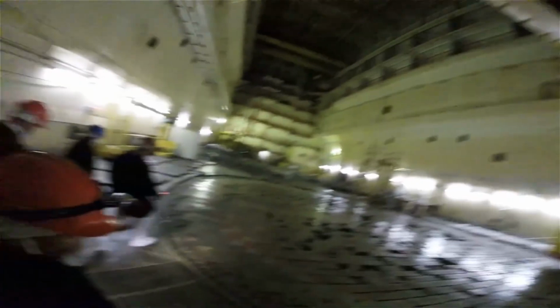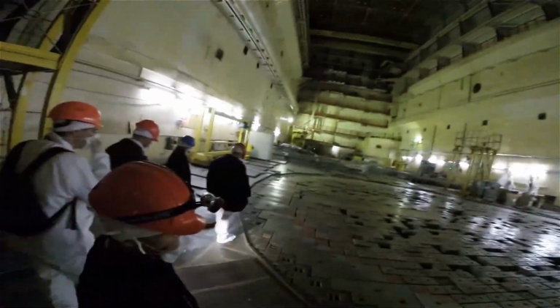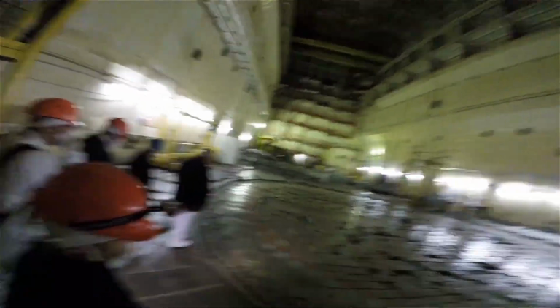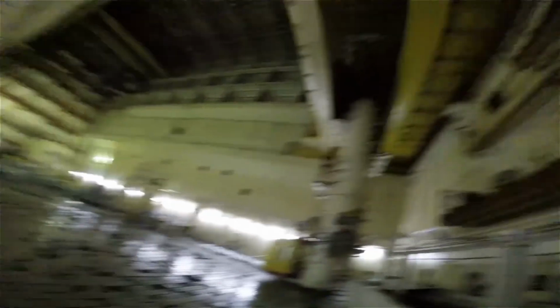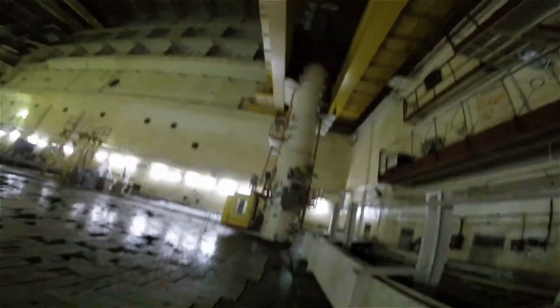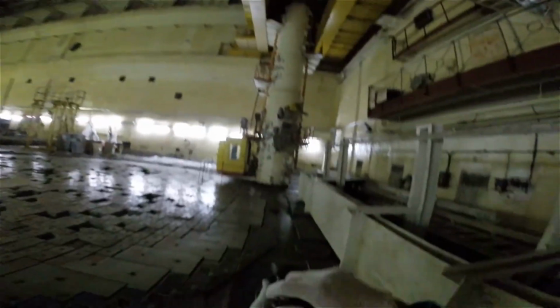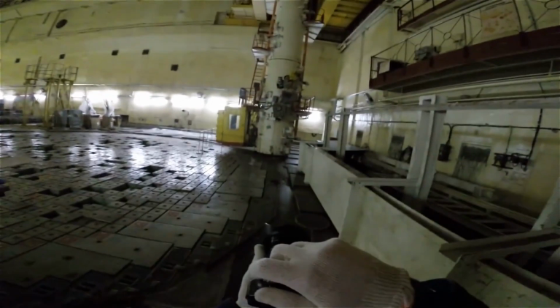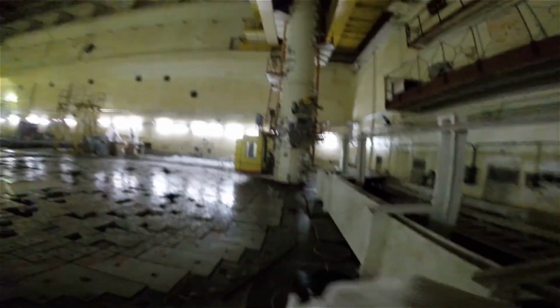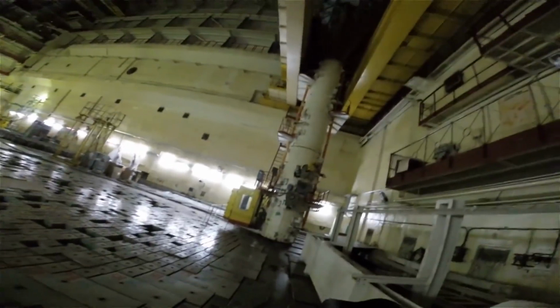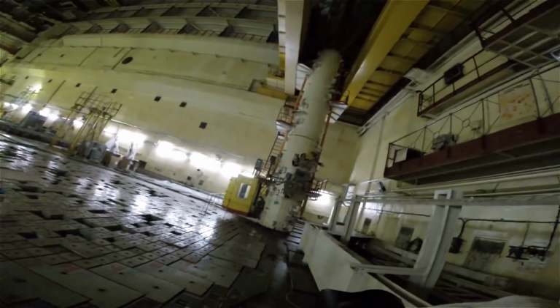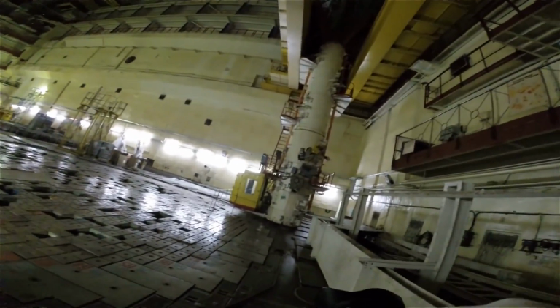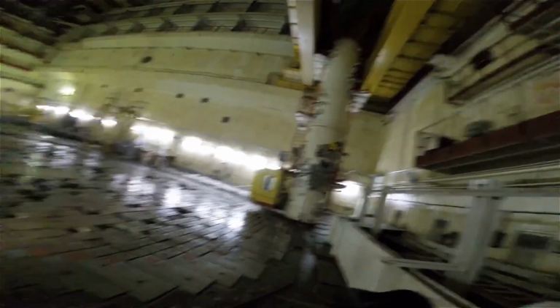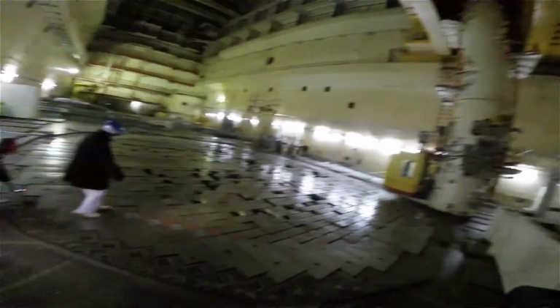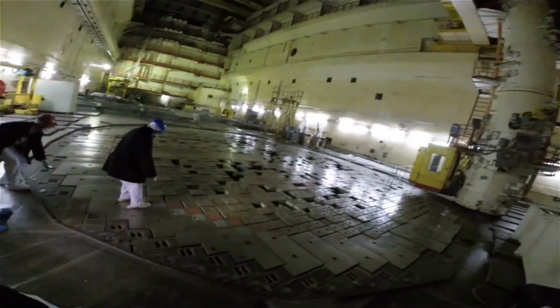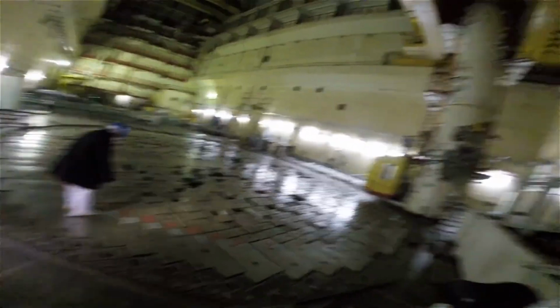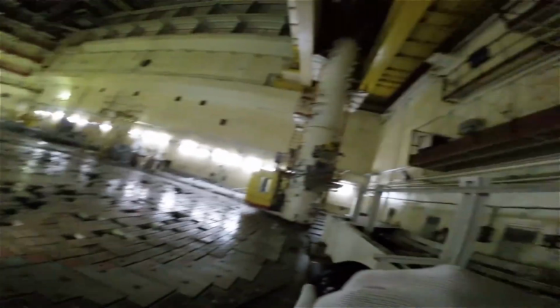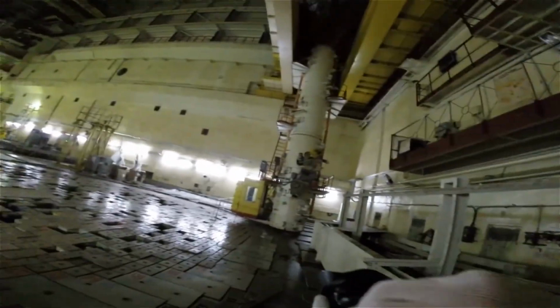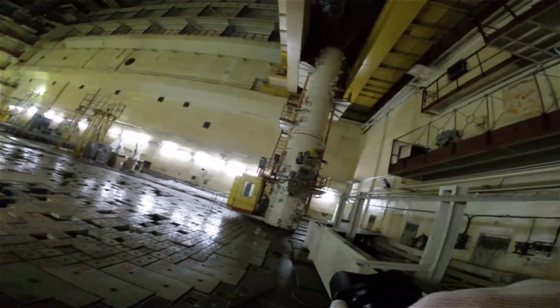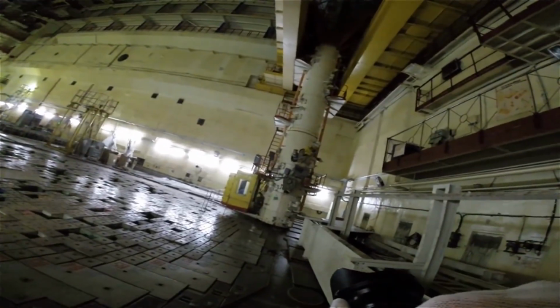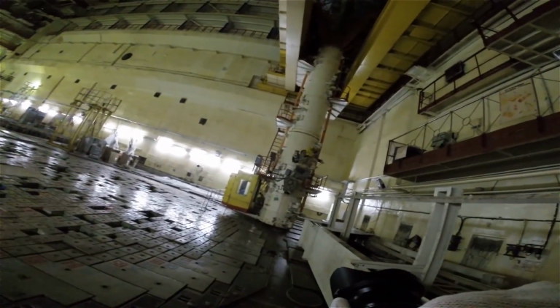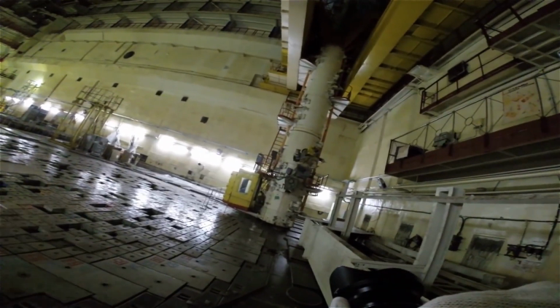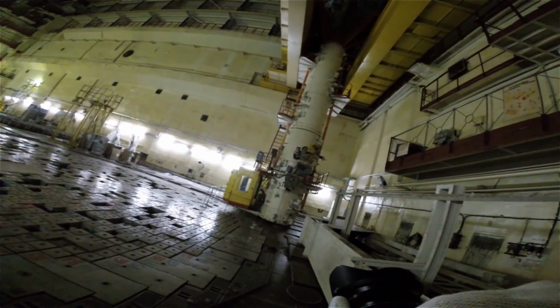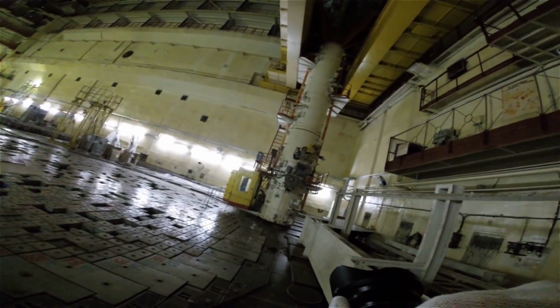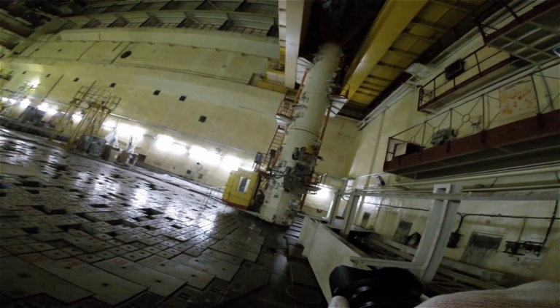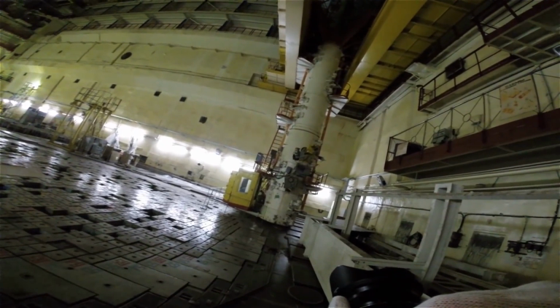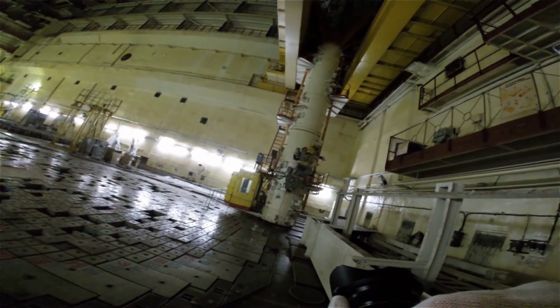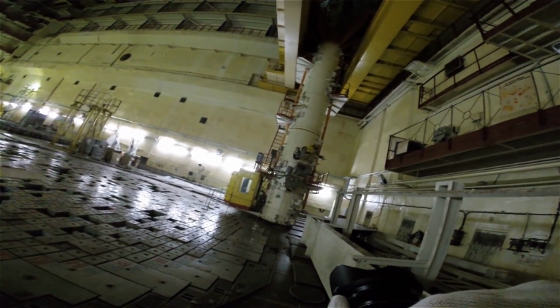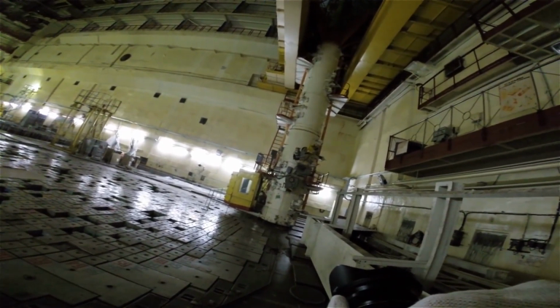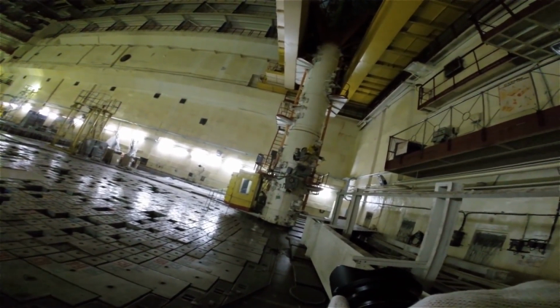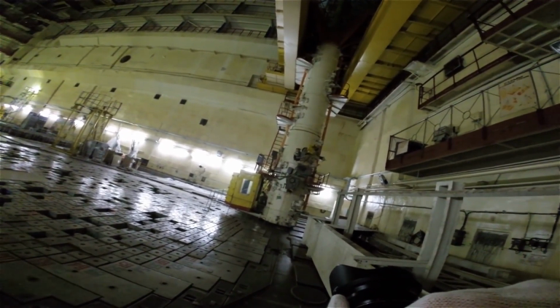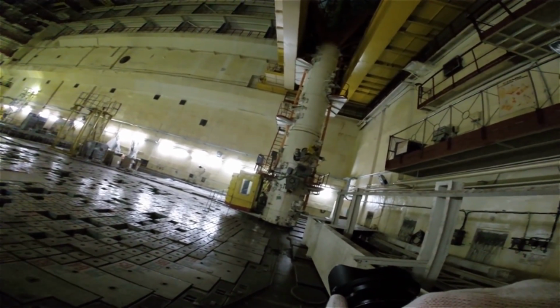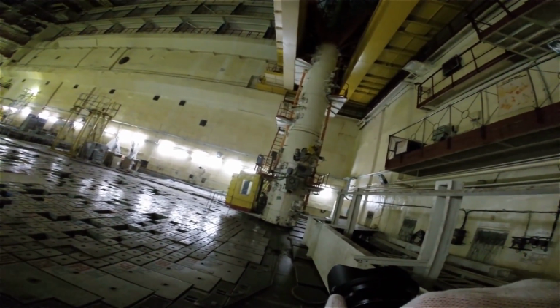The hull also contains the short-term spent fuel storage basins, fresh fuel storage, and a fuel transfer hatch to ground level.